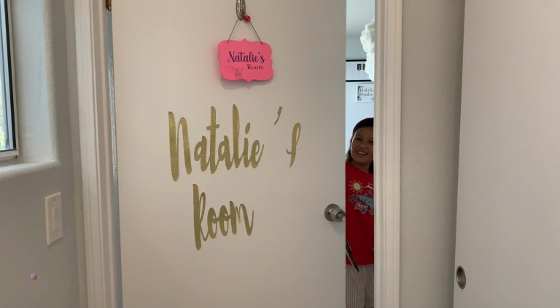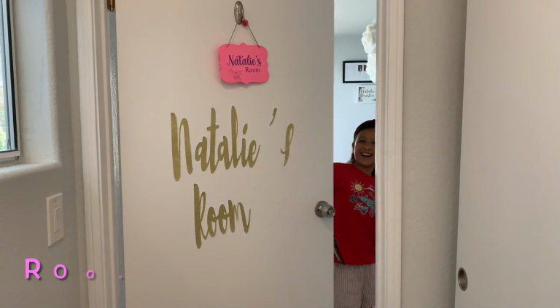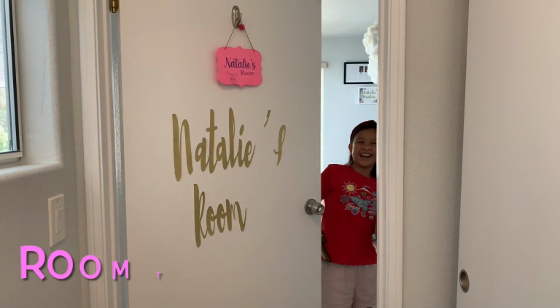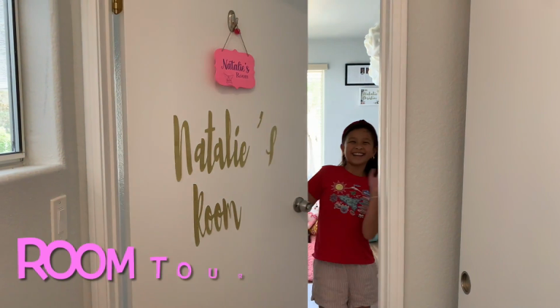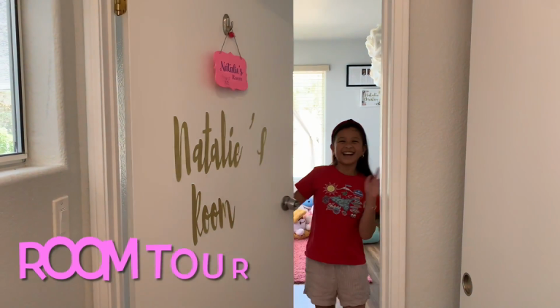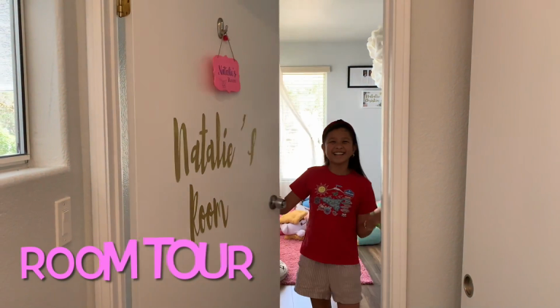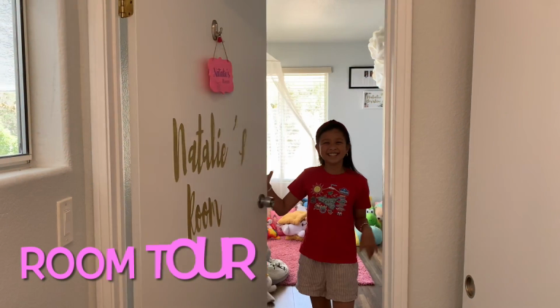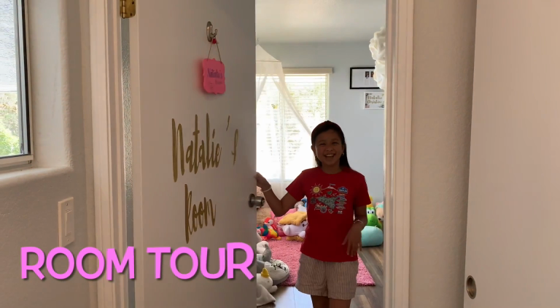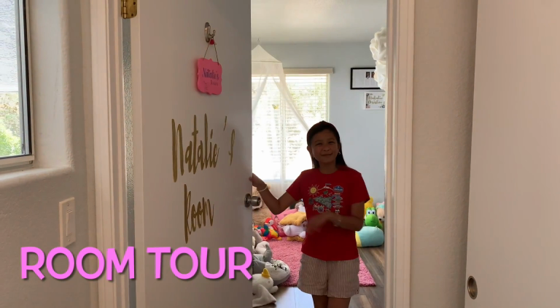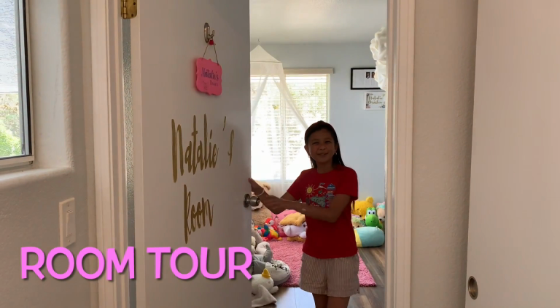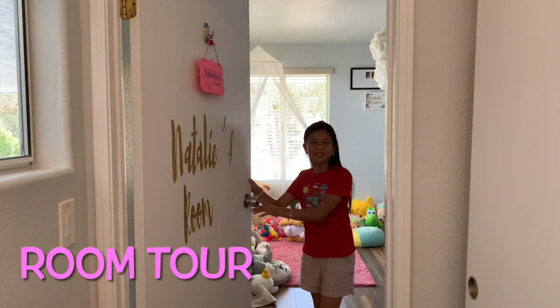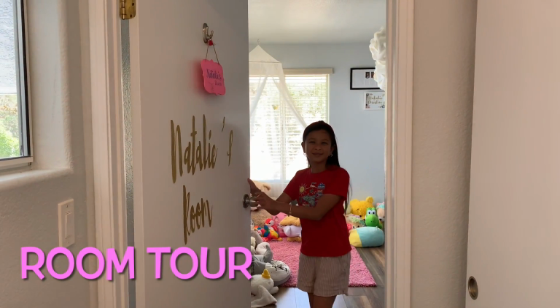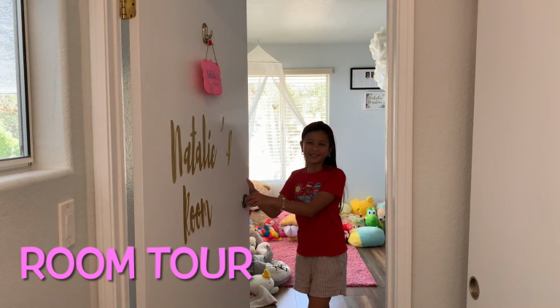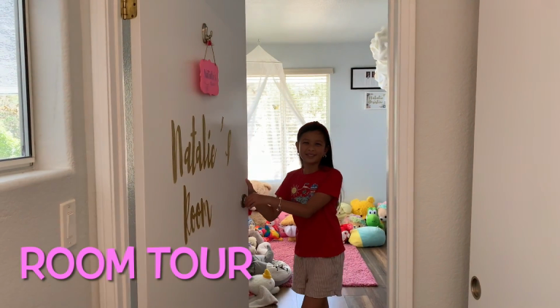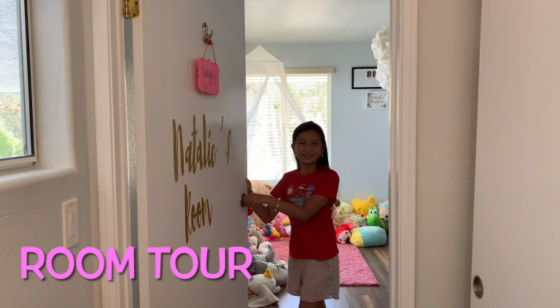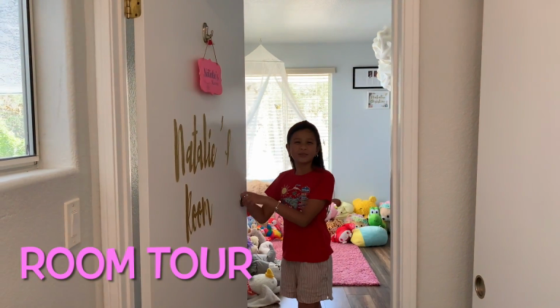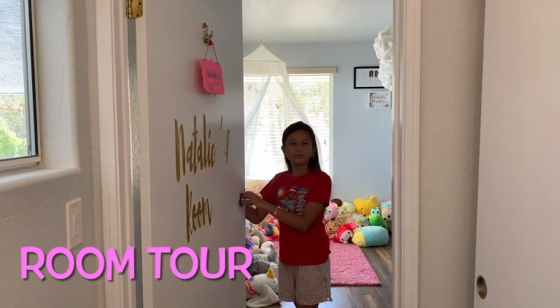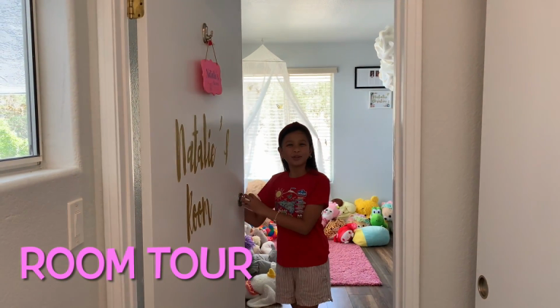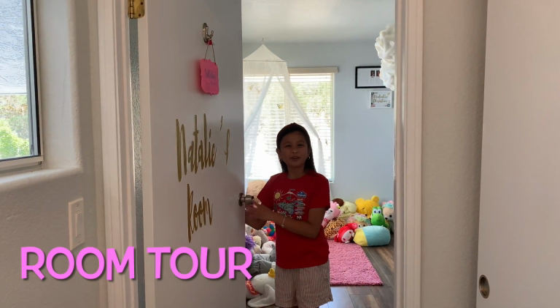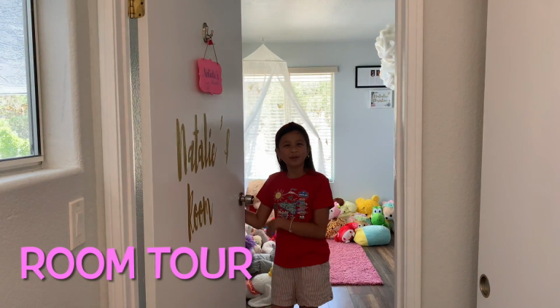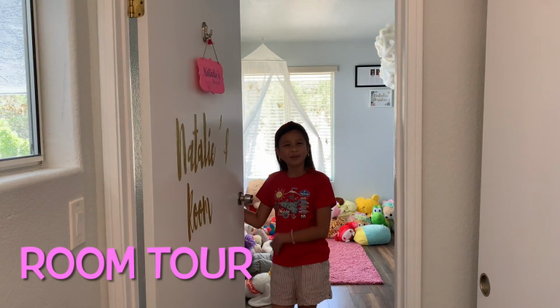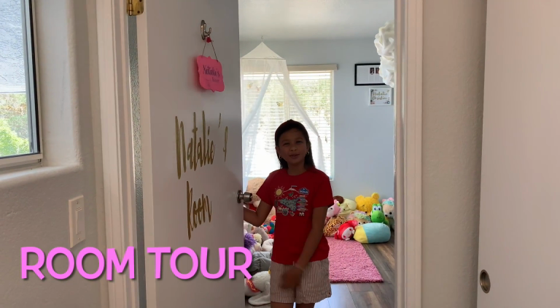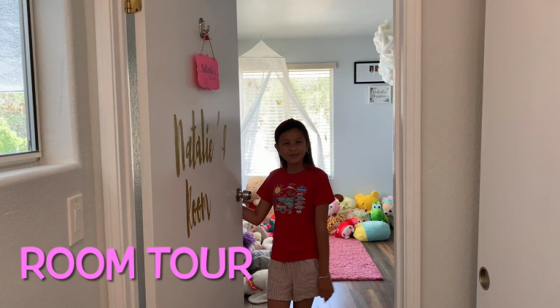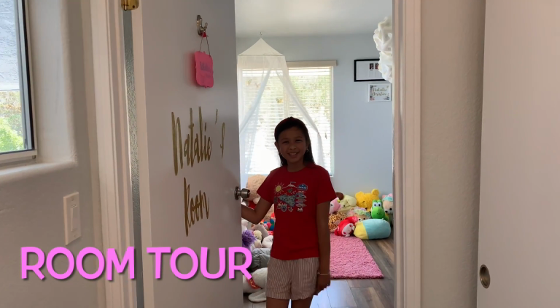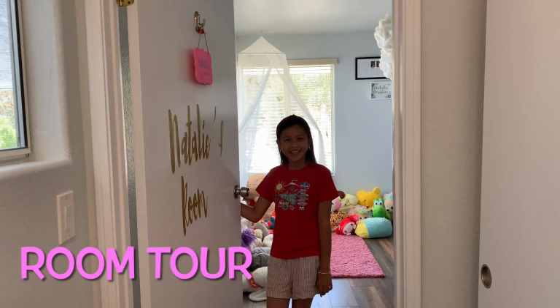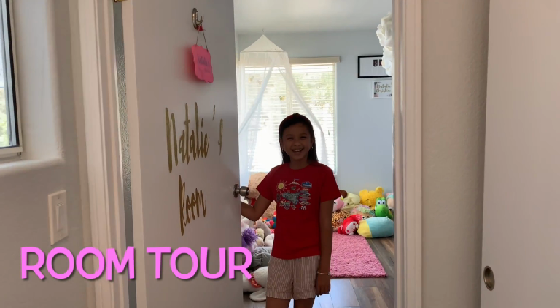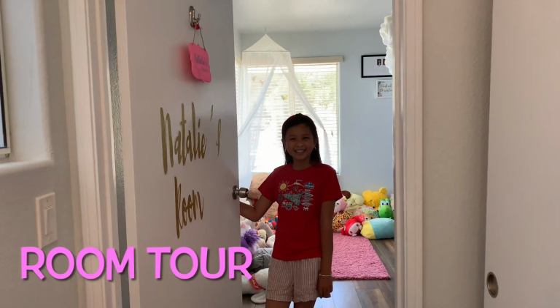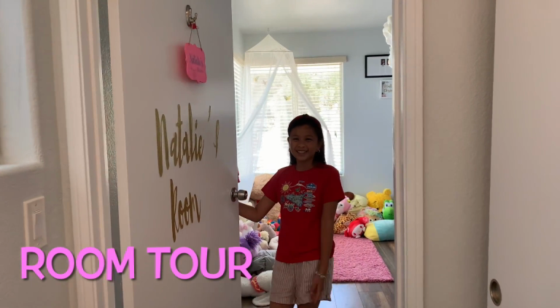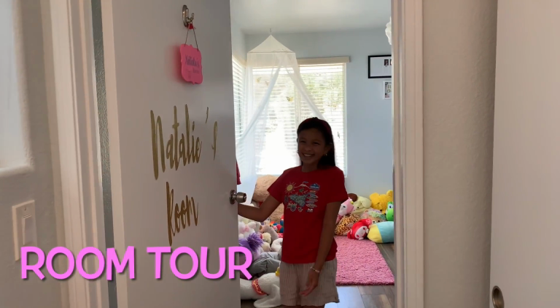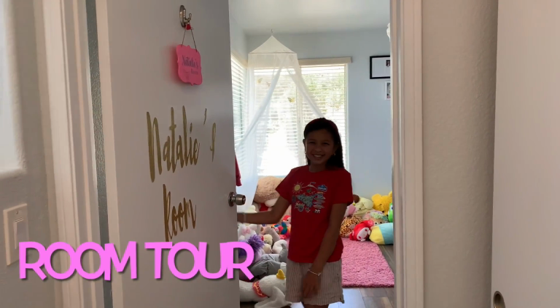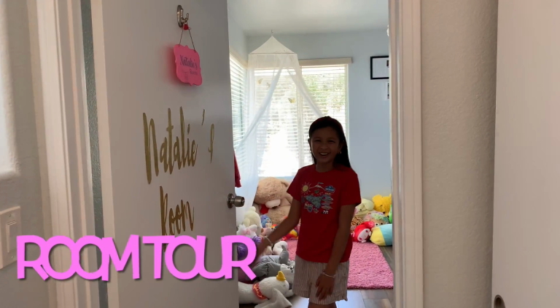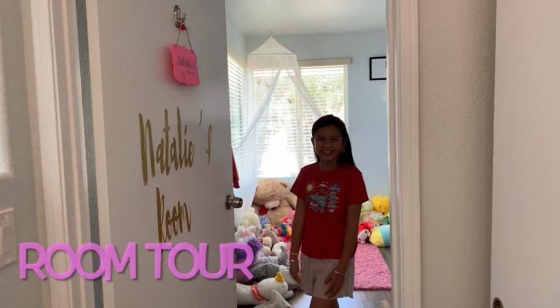Hi guys! I'm going to be doing a room tour of my room today! So let's get started!